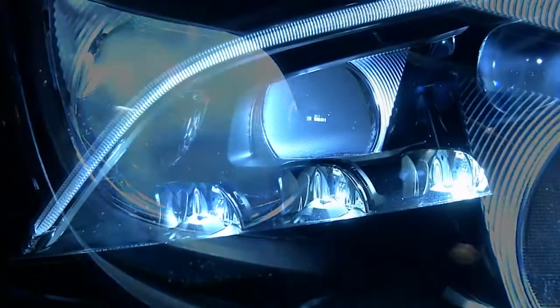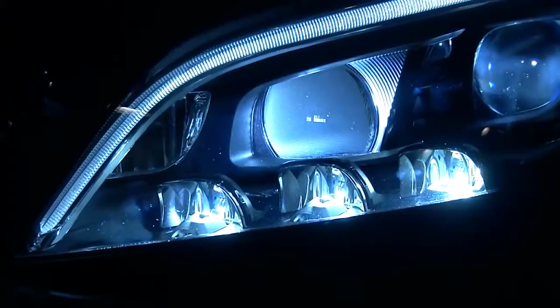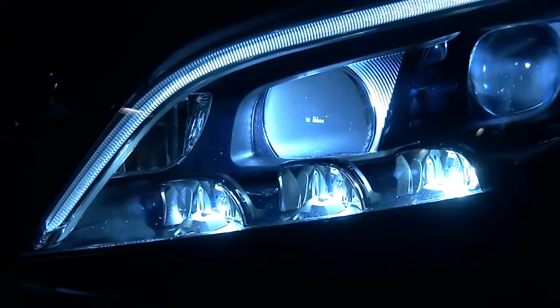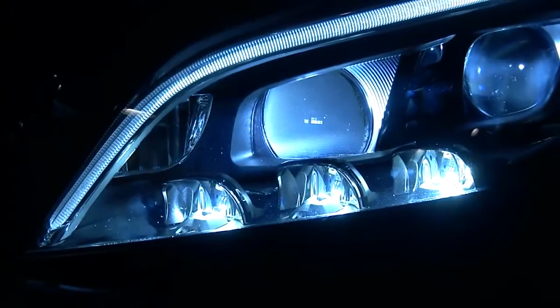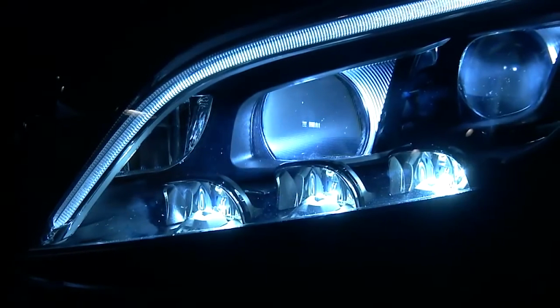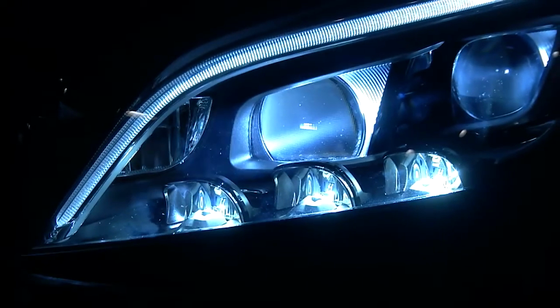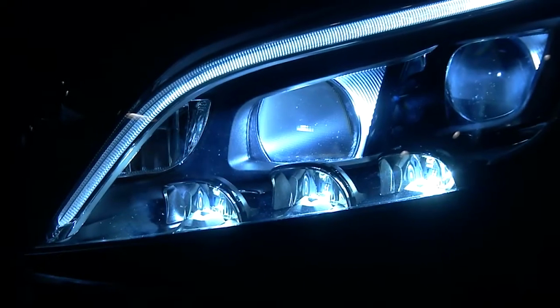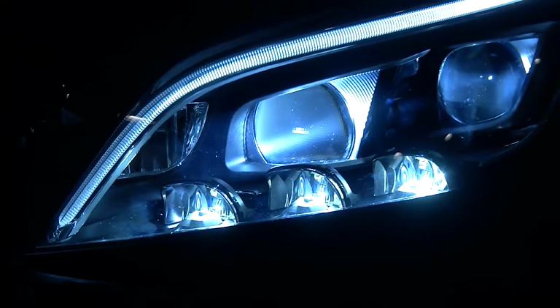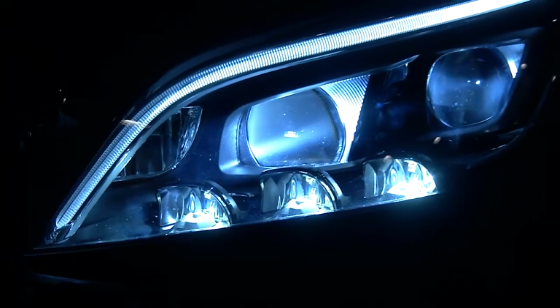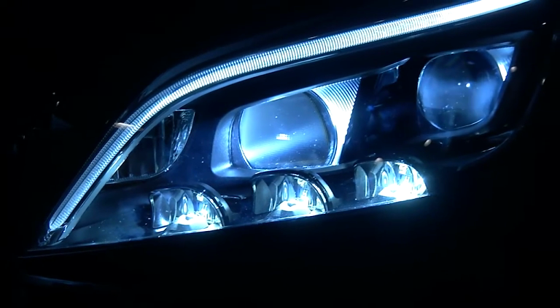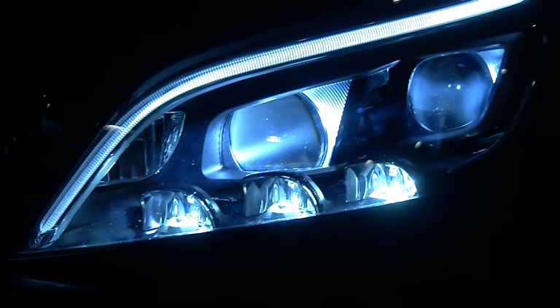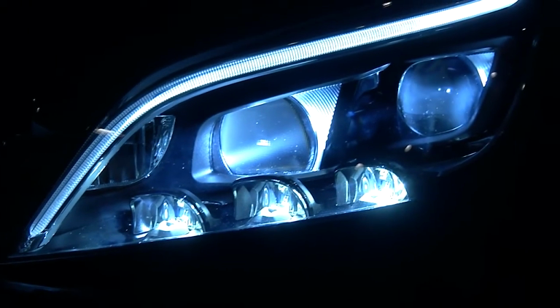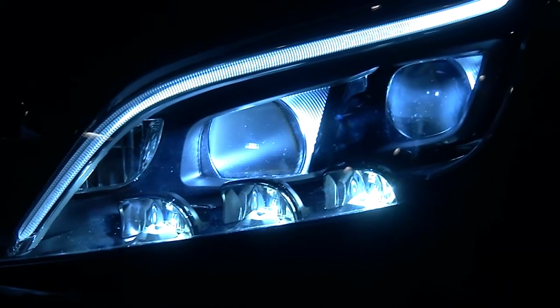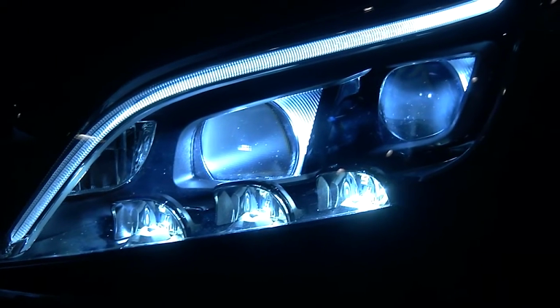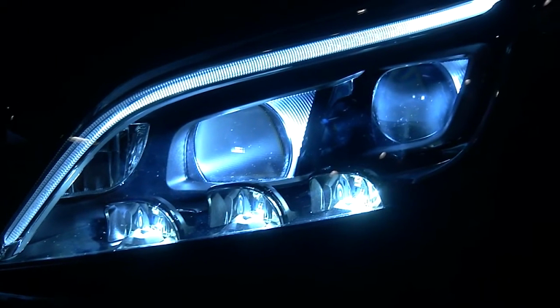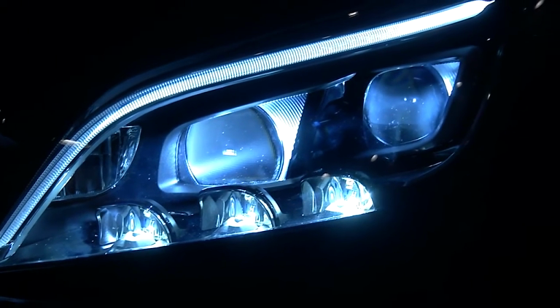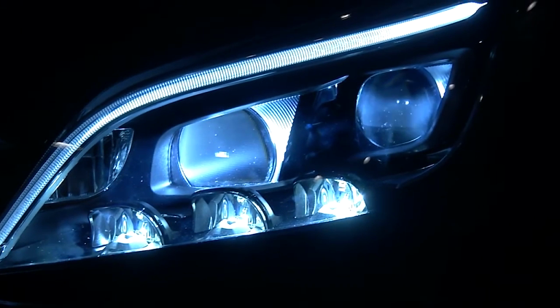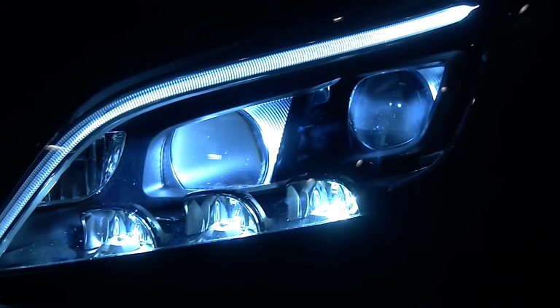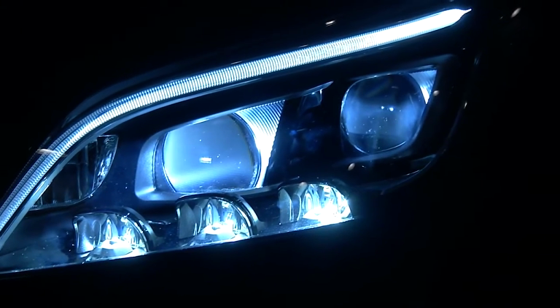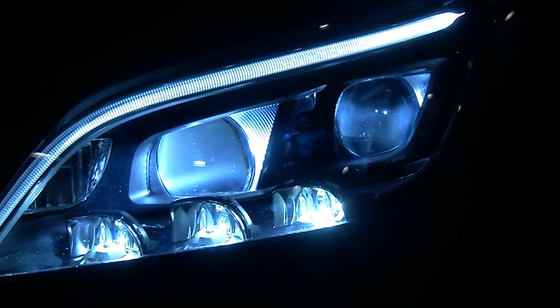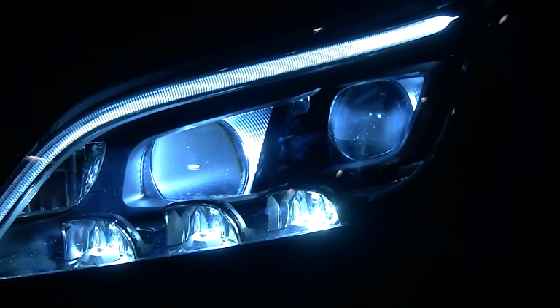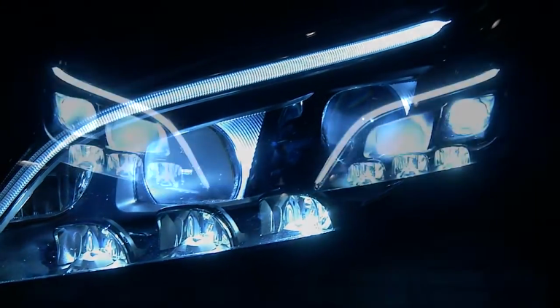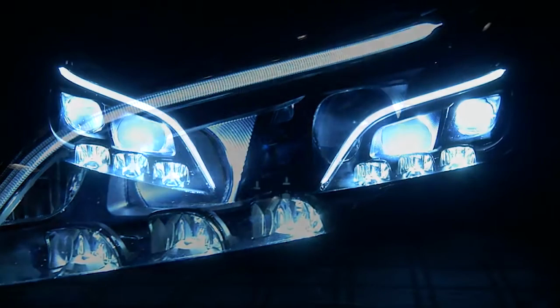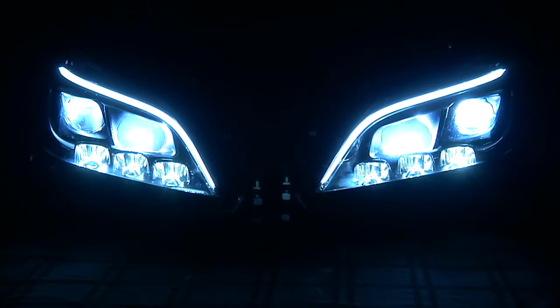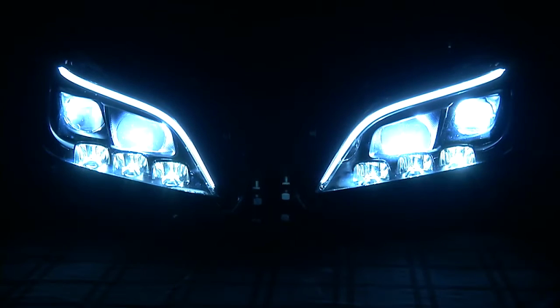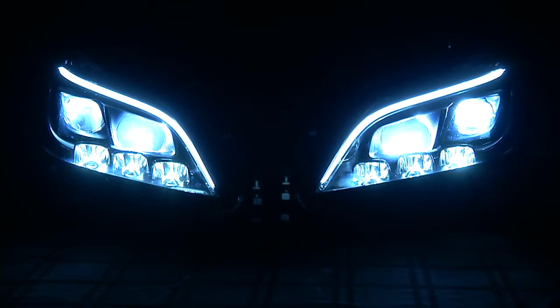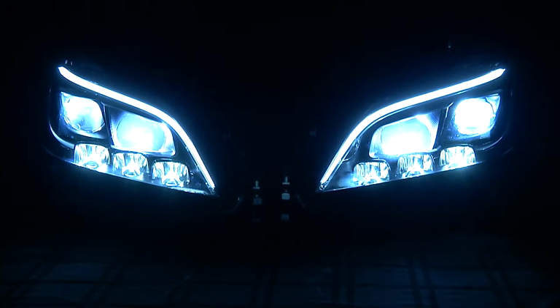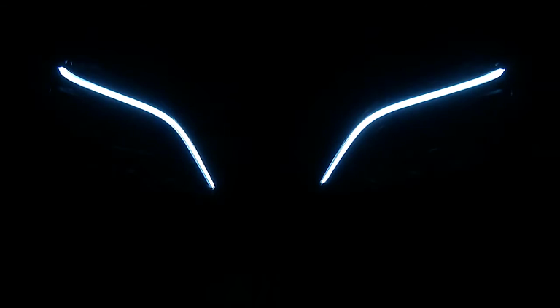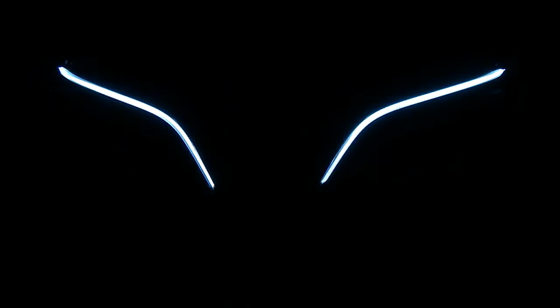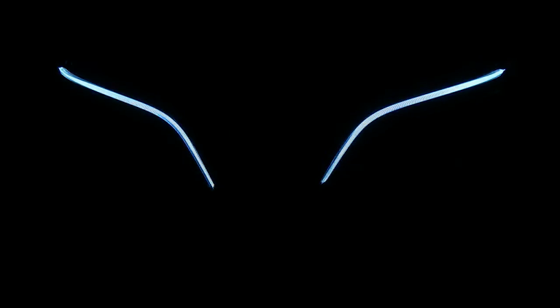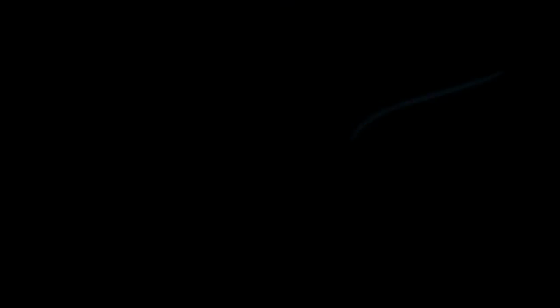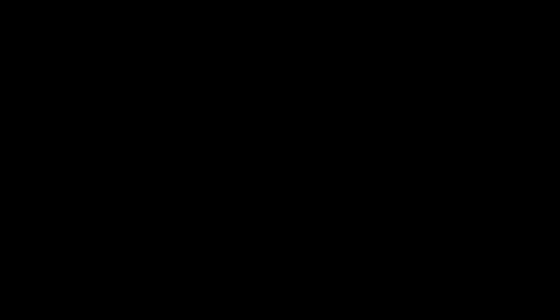The next generation of automotive lighting innovations has arrived. Powered by On Semiconductor.